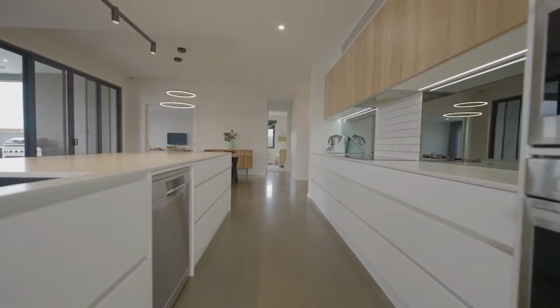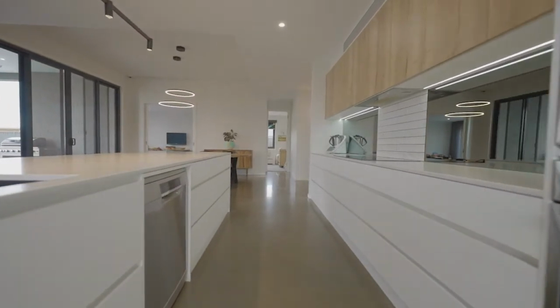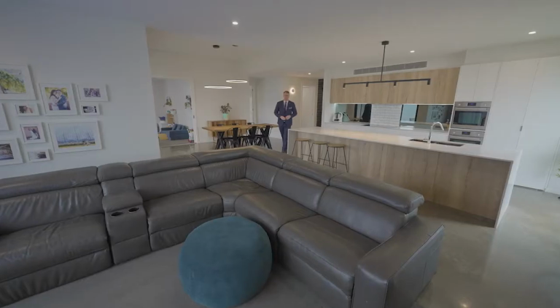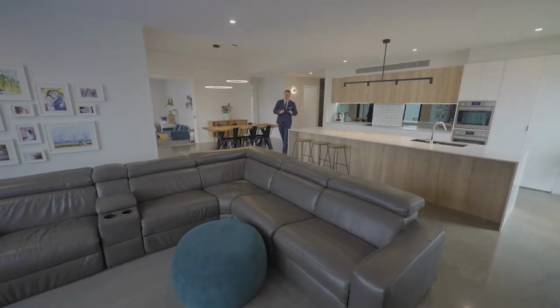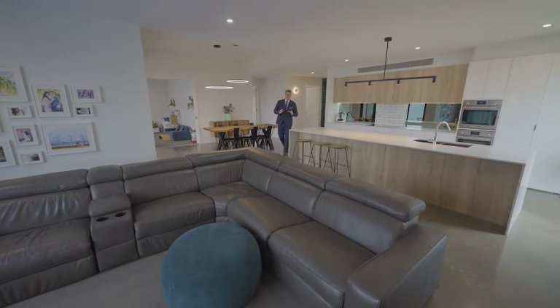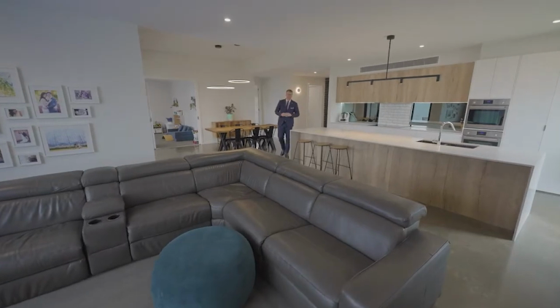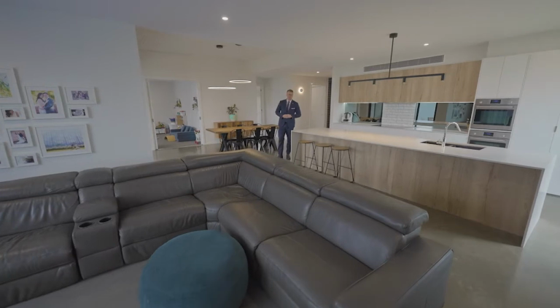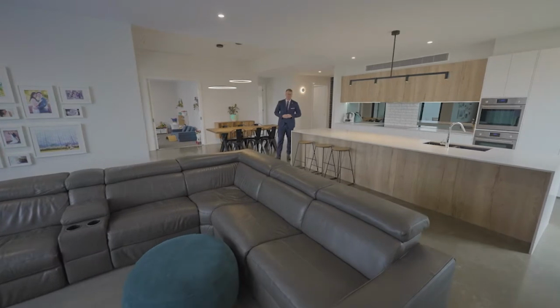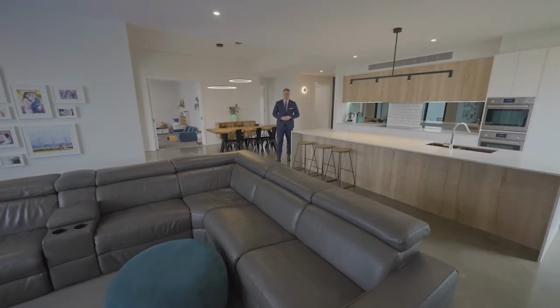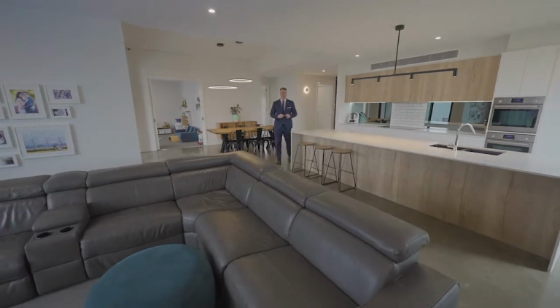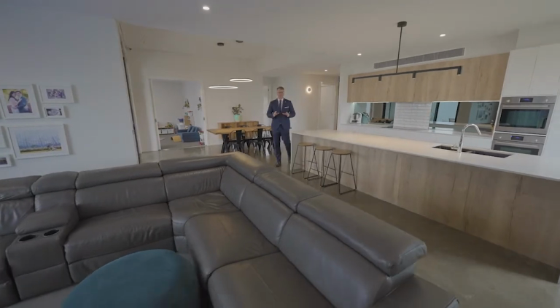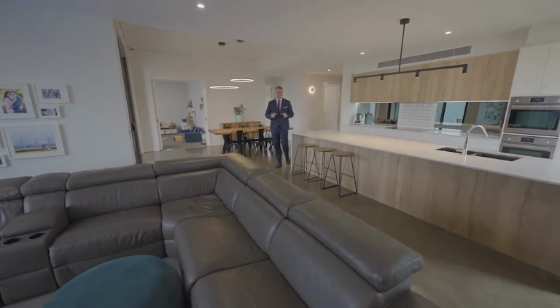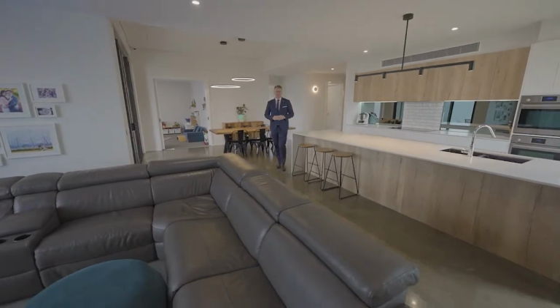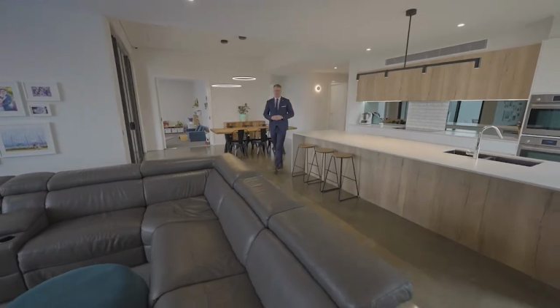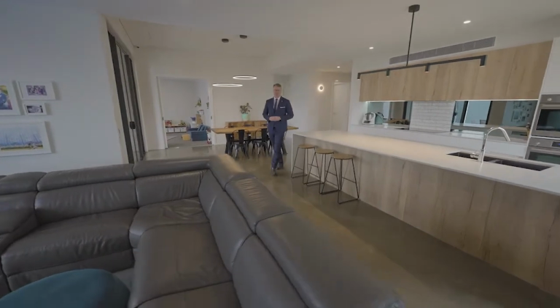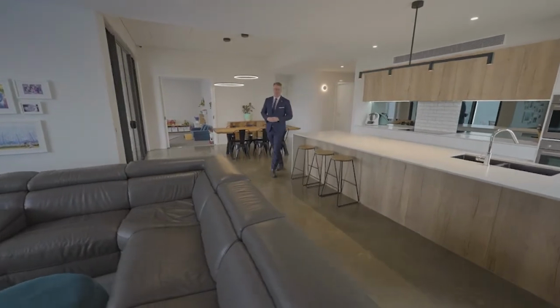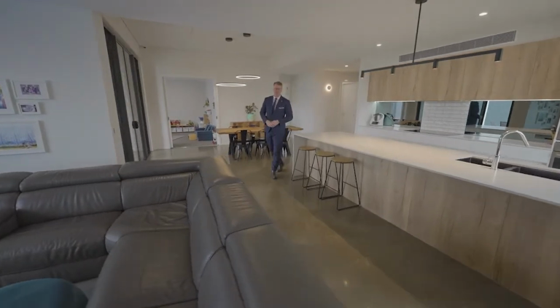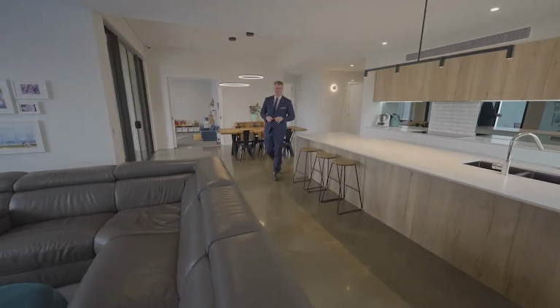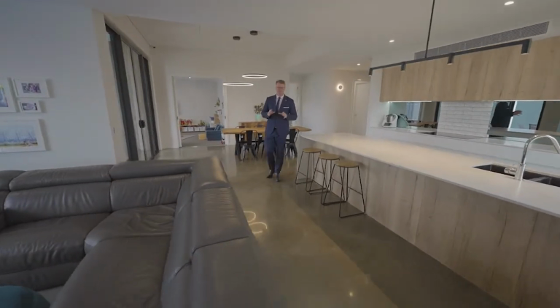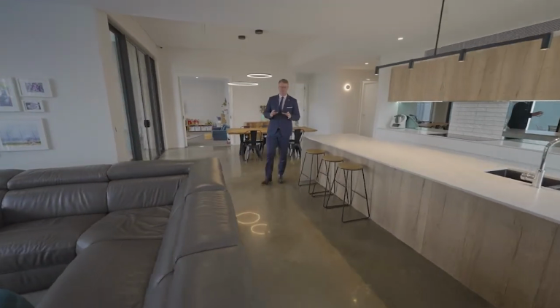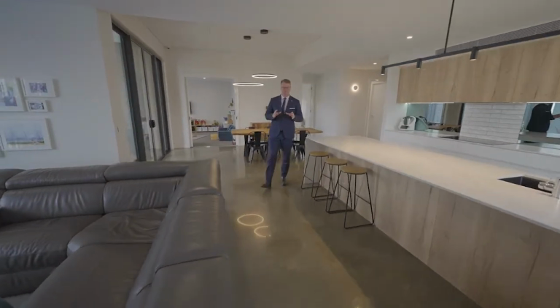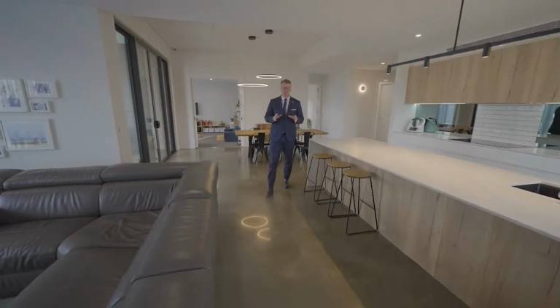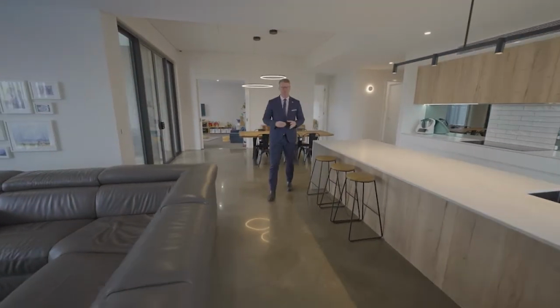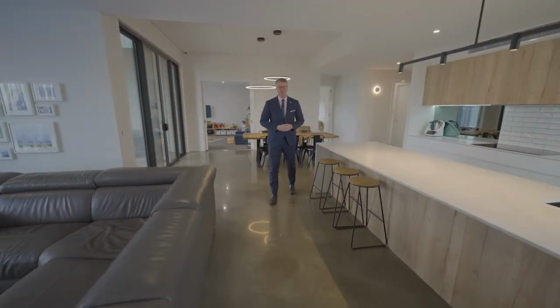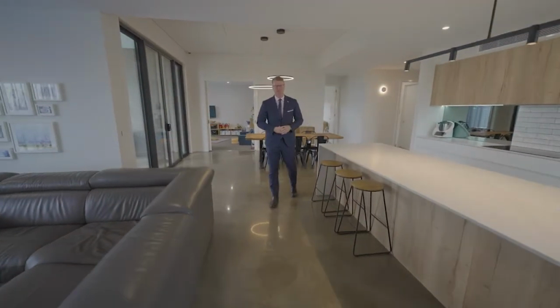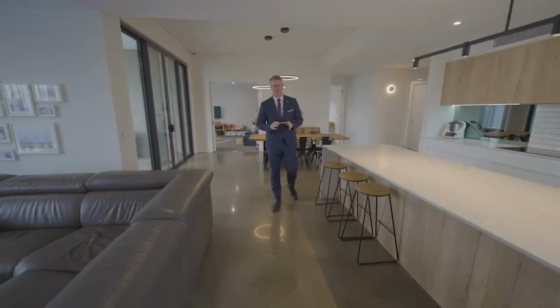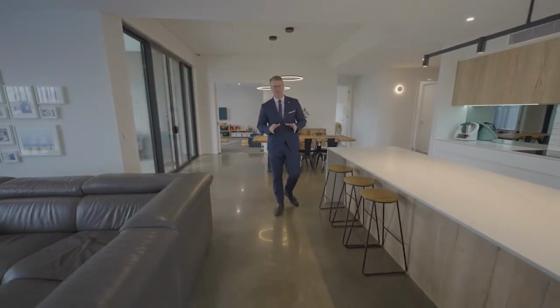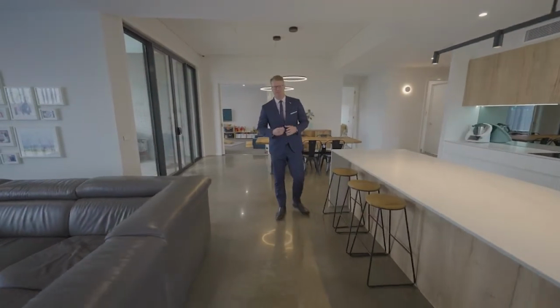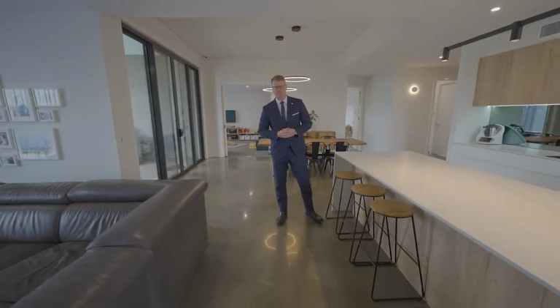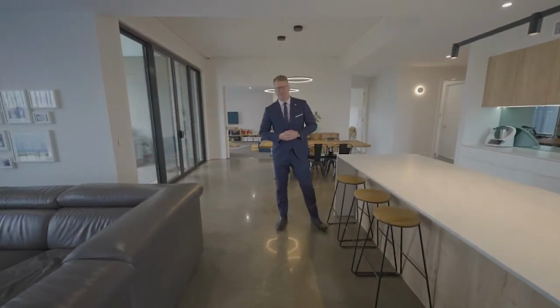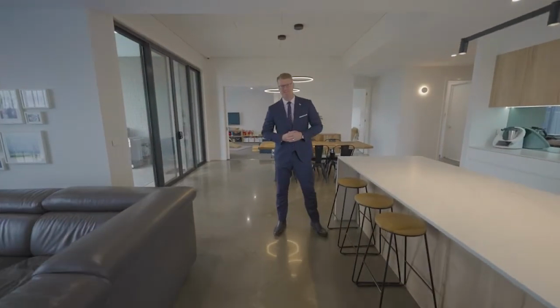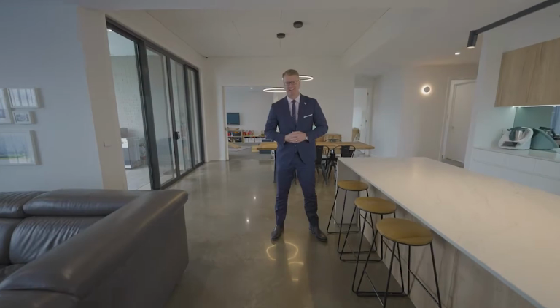This high-end kitchen and open plan living area is perfect for families and those looking for entertaining.